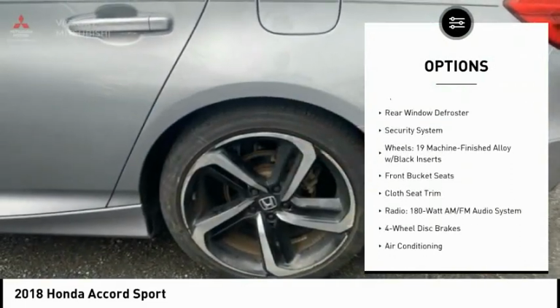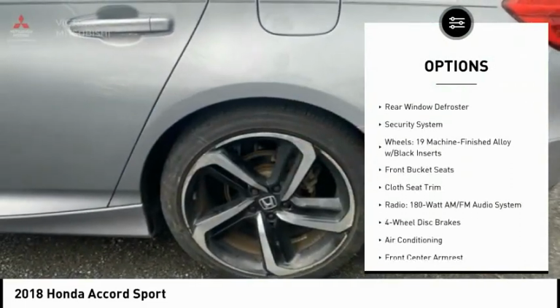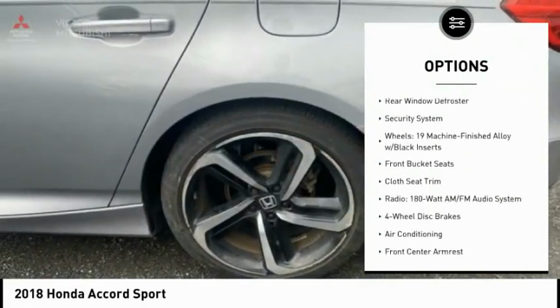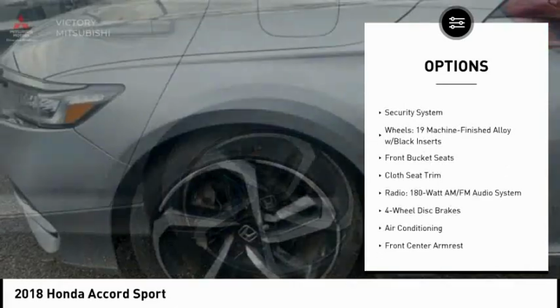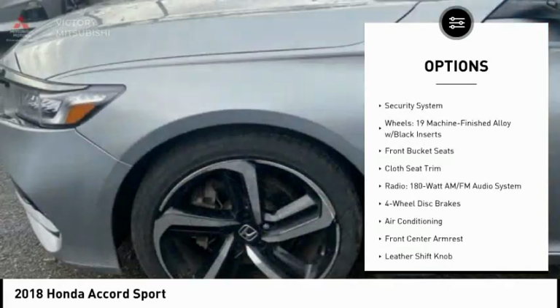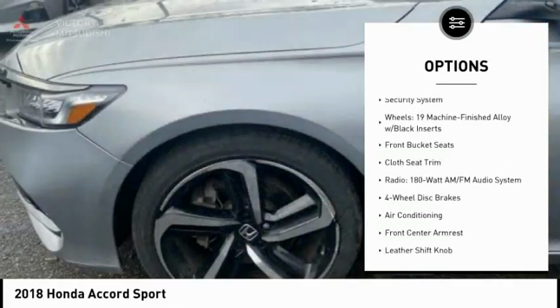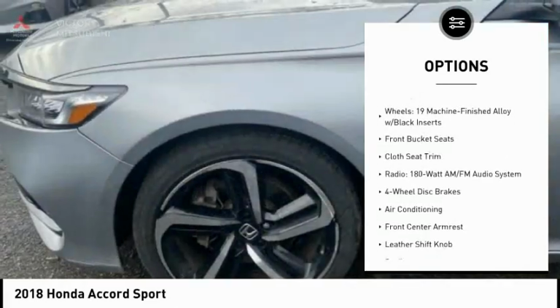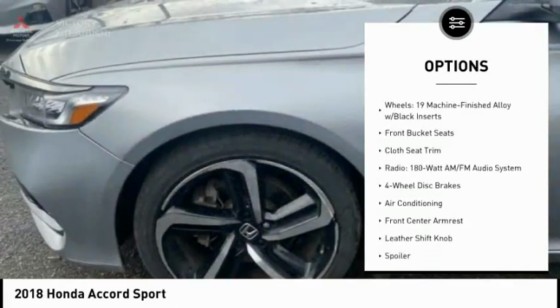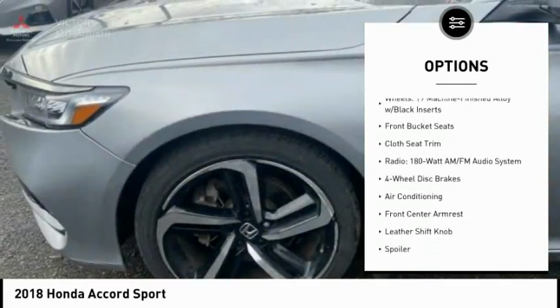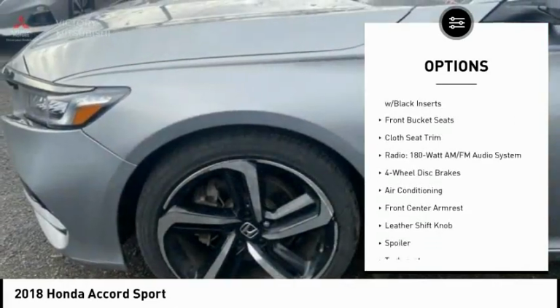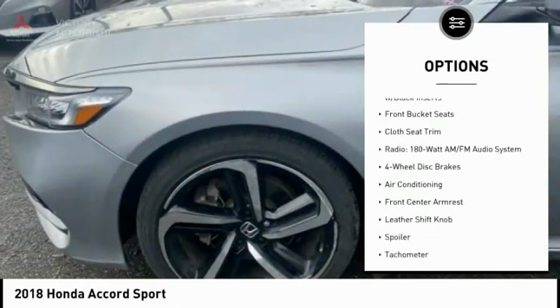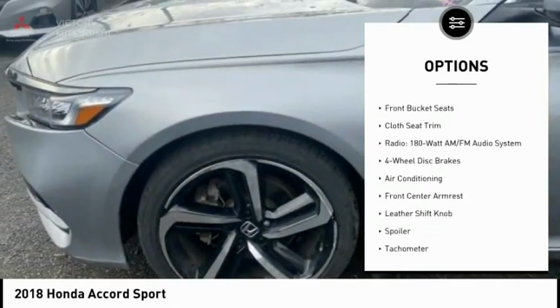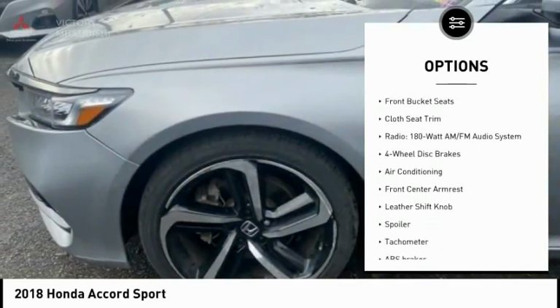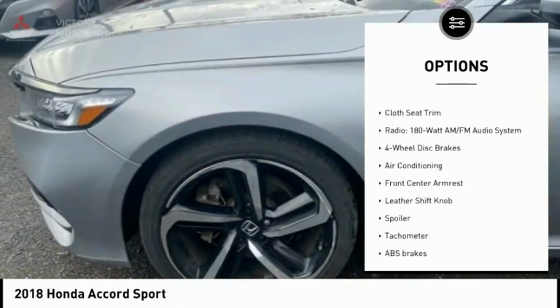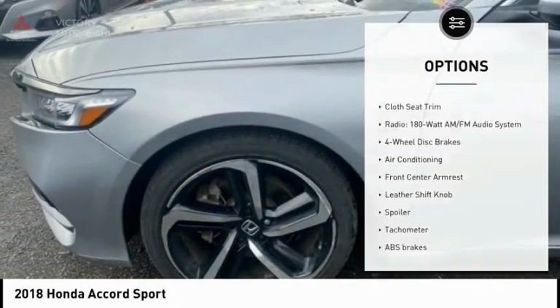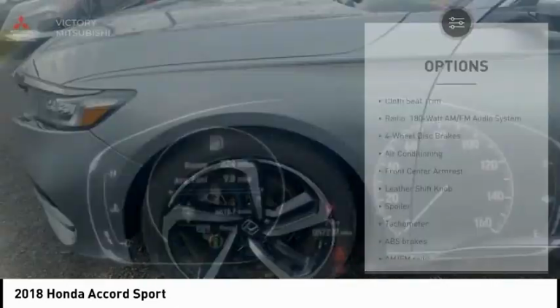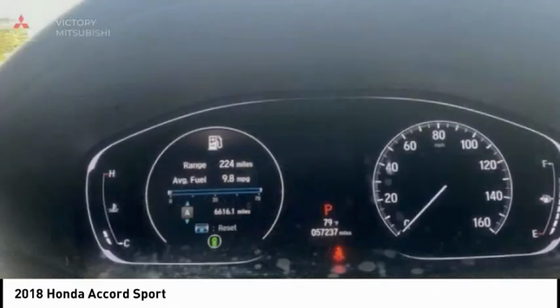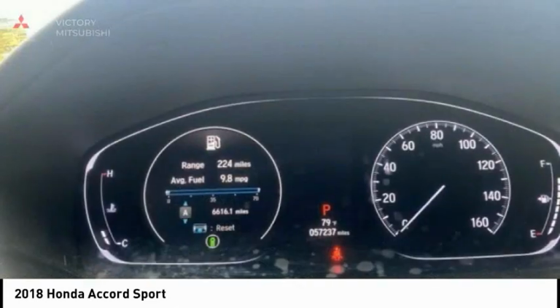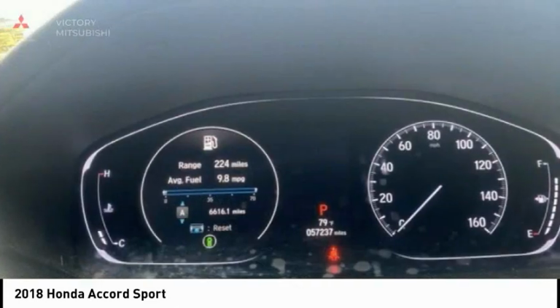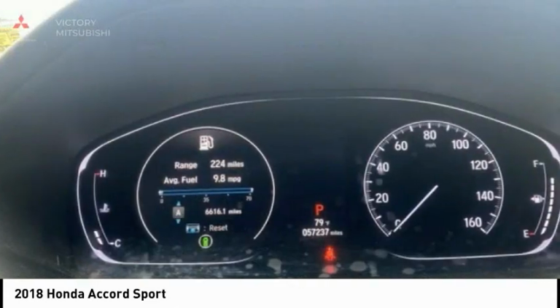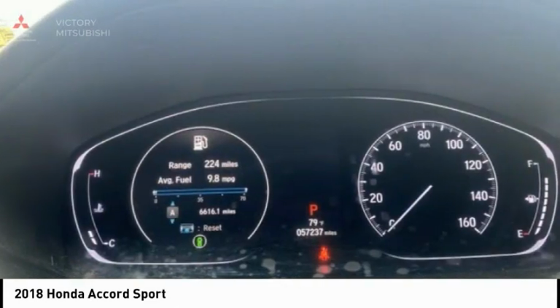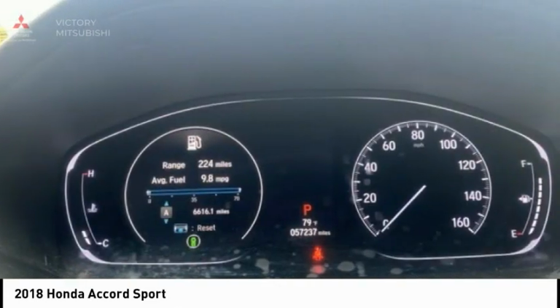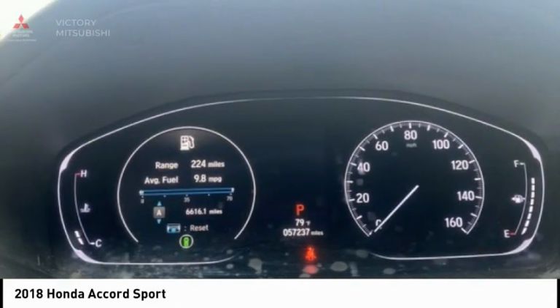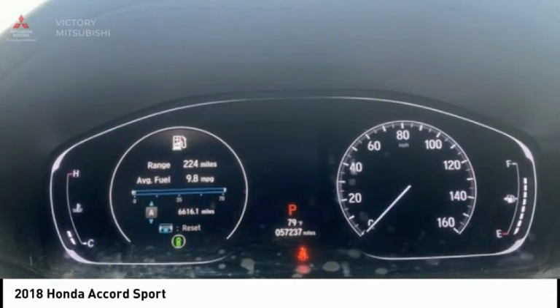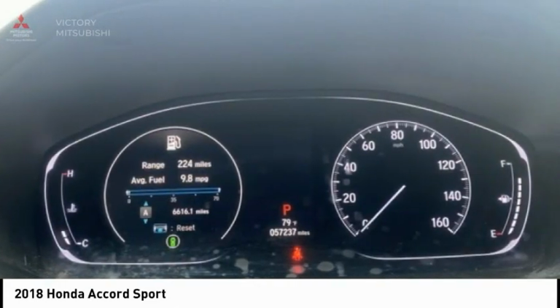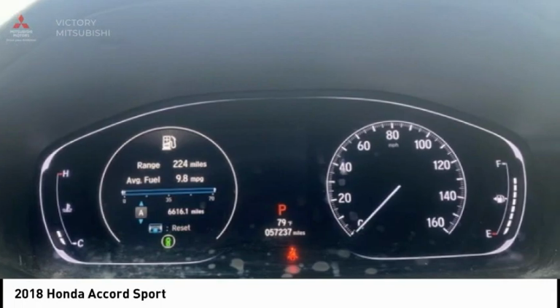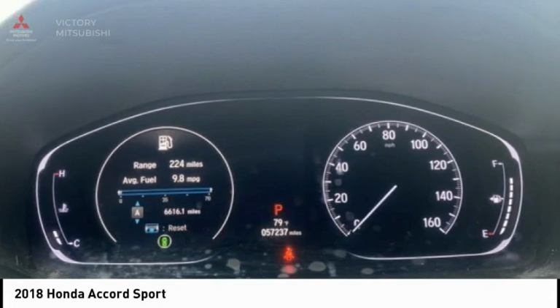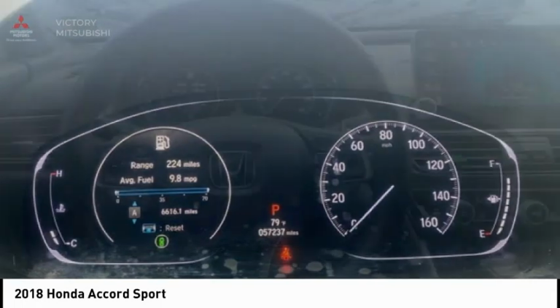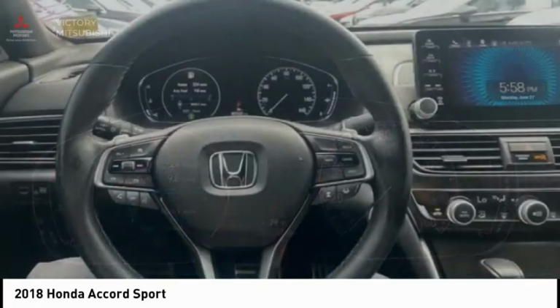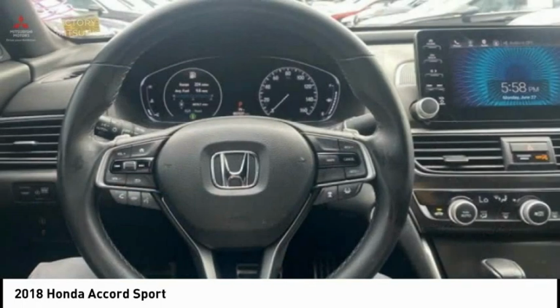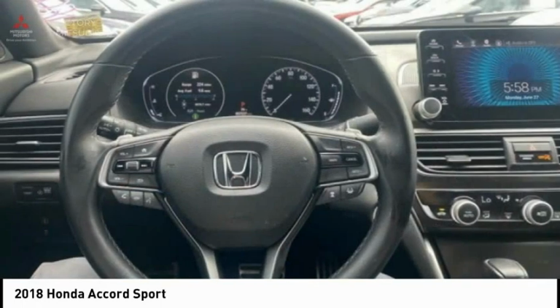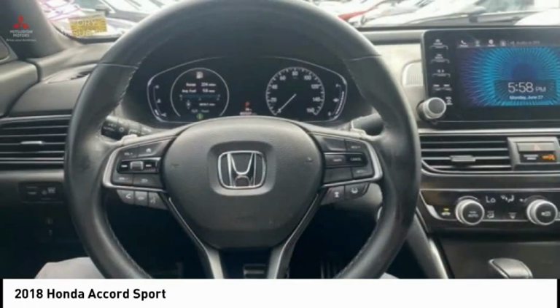Remote keyless entry, fog lights, four-wheel disc brakes, speed control, rear window defroster, security system.